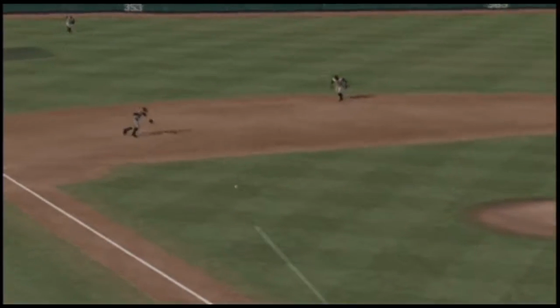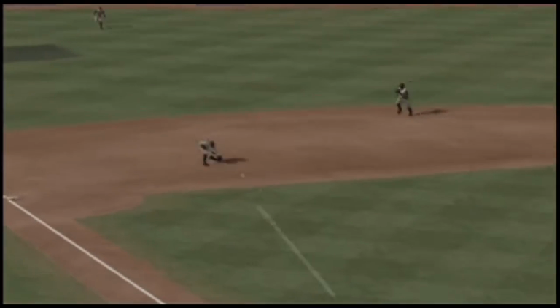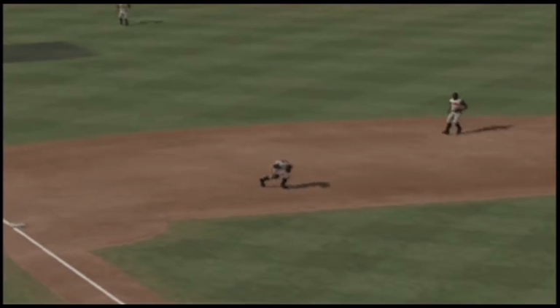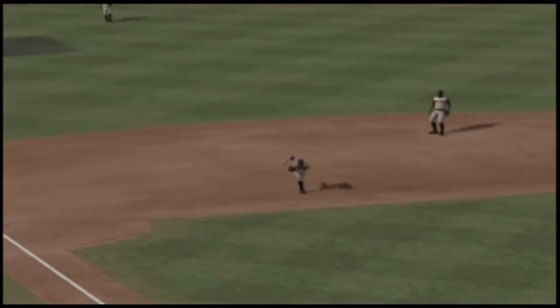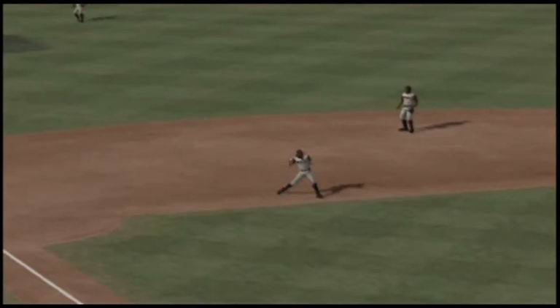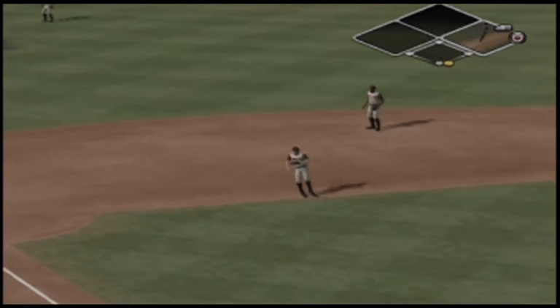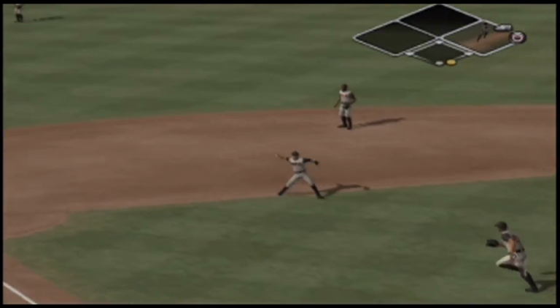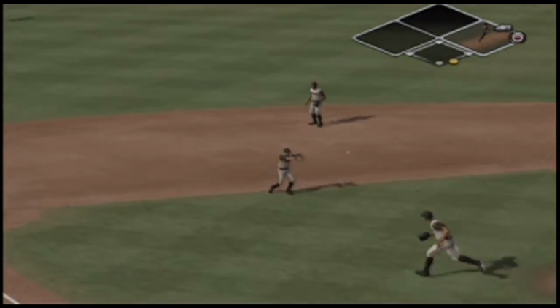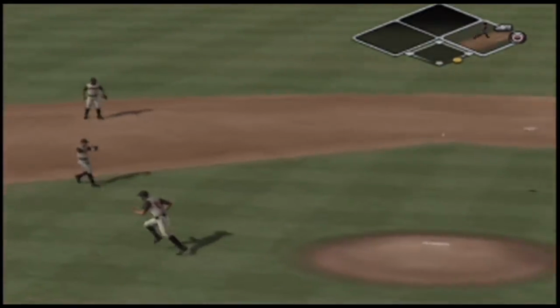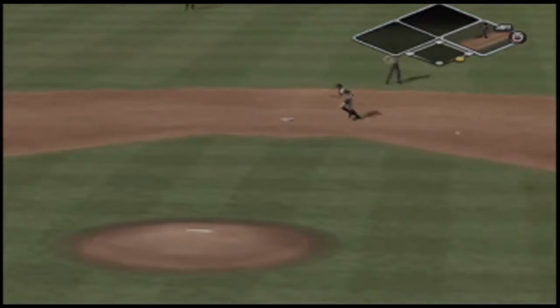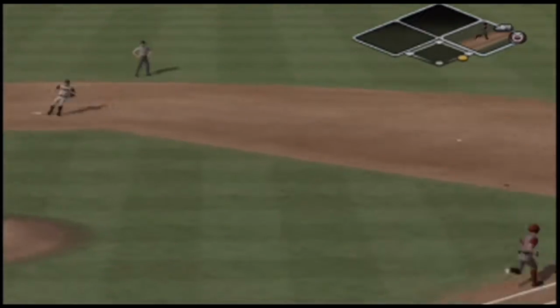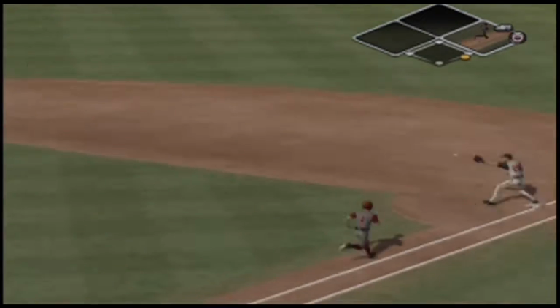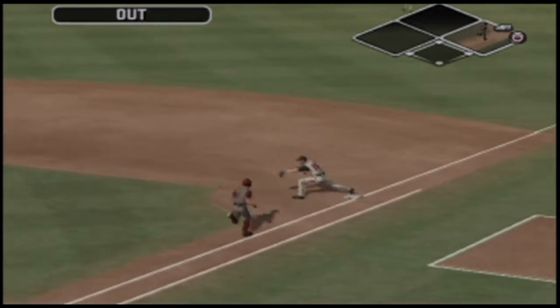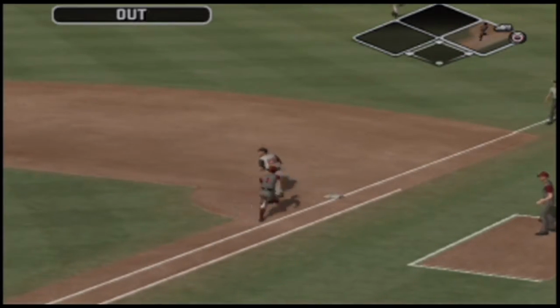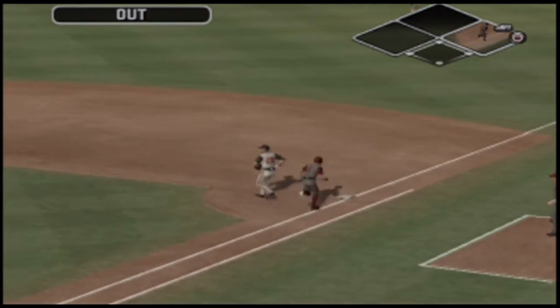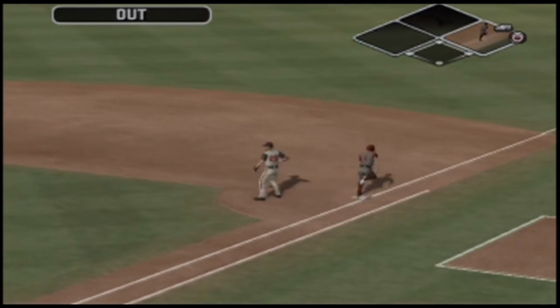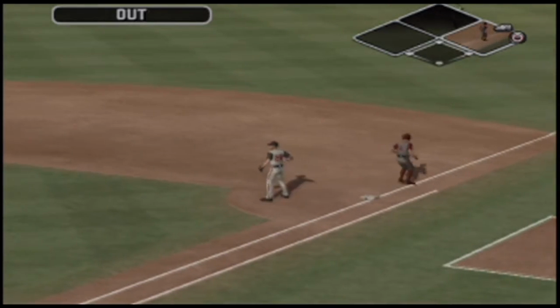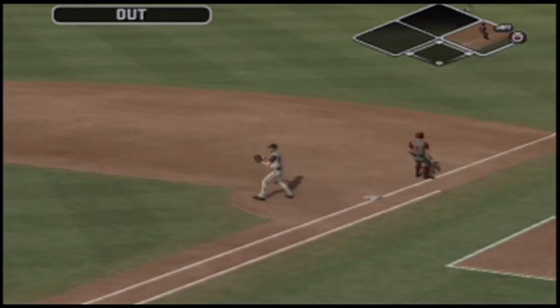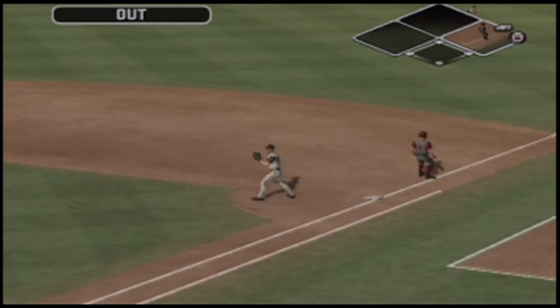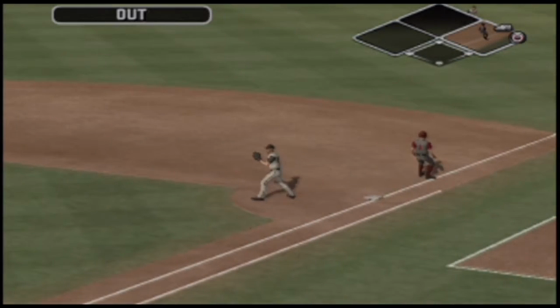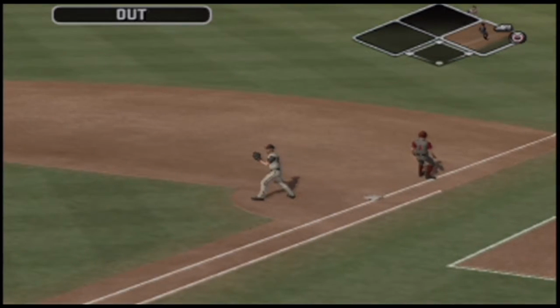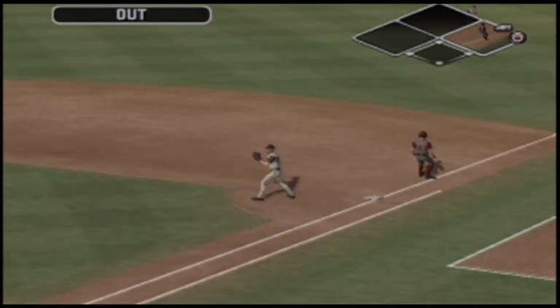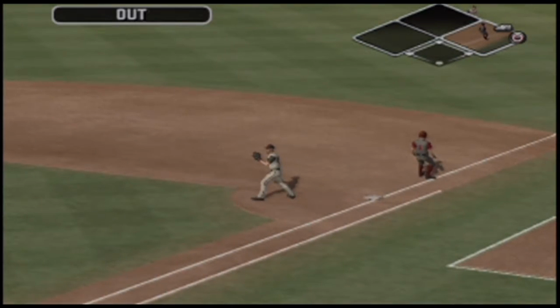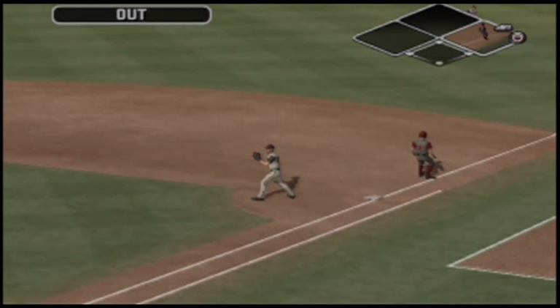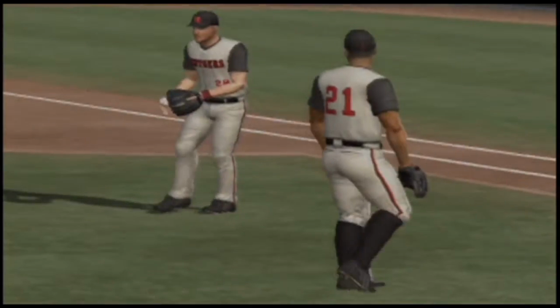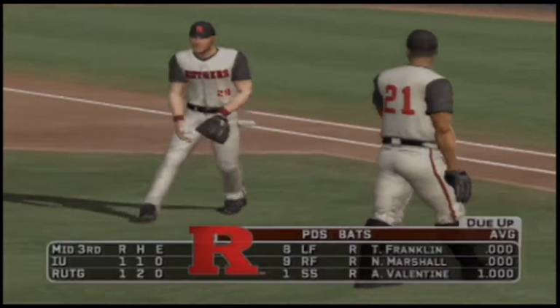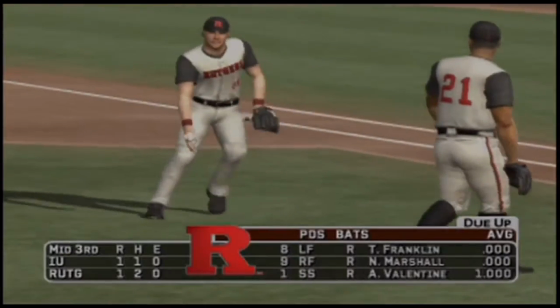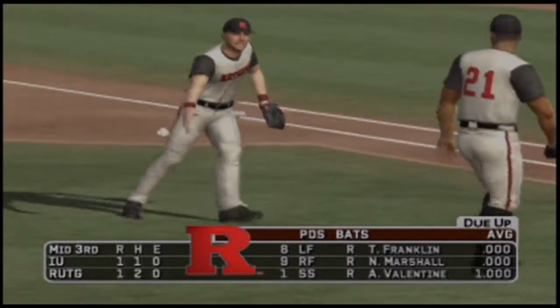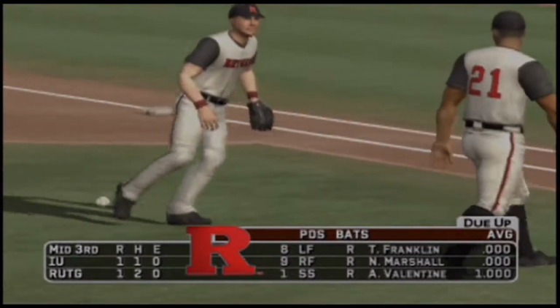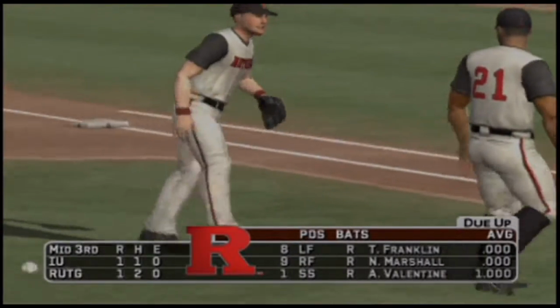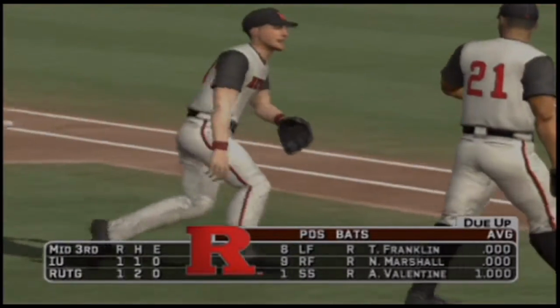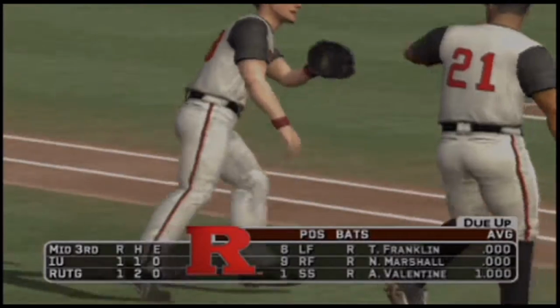Ground ball to the left side, over to first — that'll do it. After two and a half, it's tied at one.